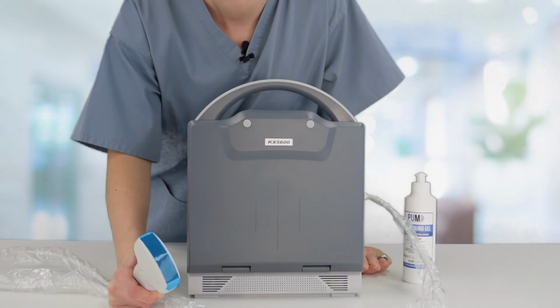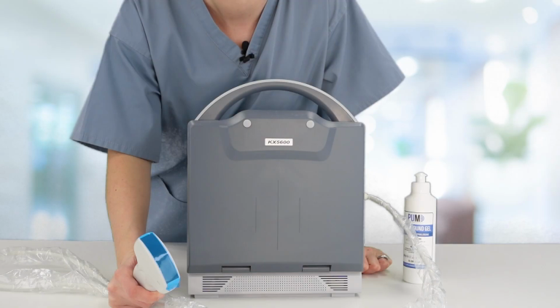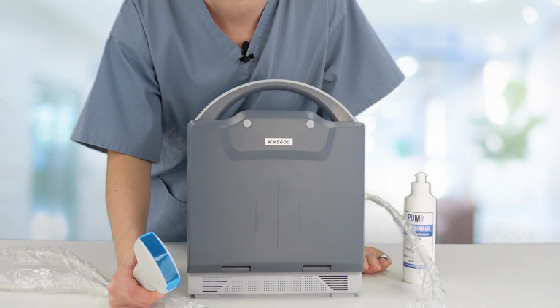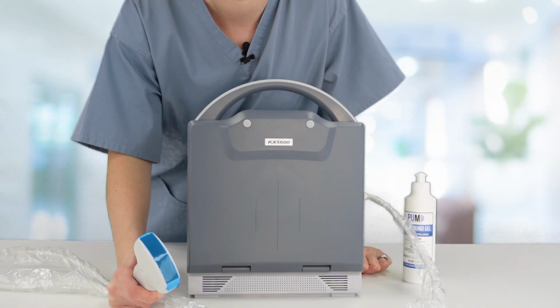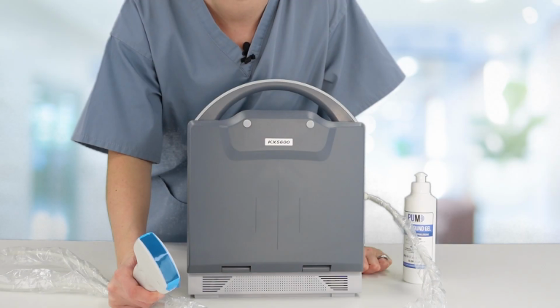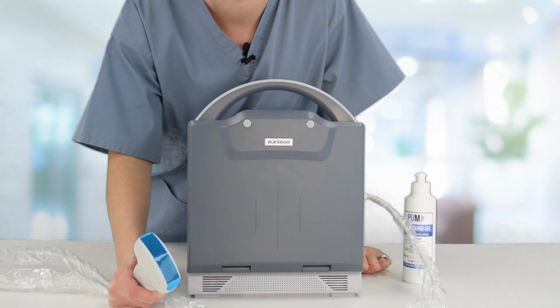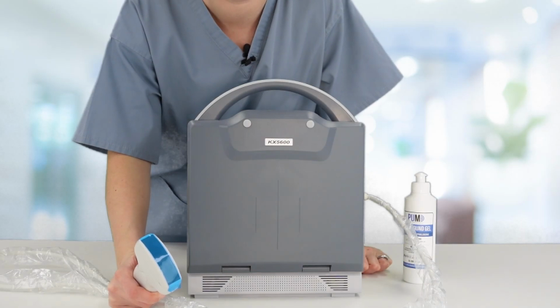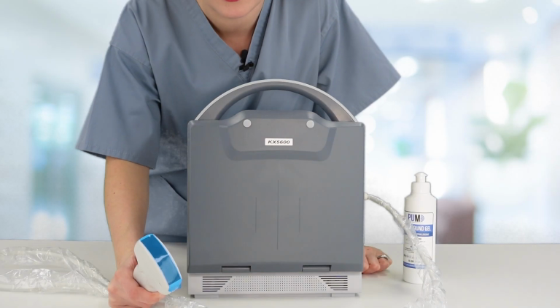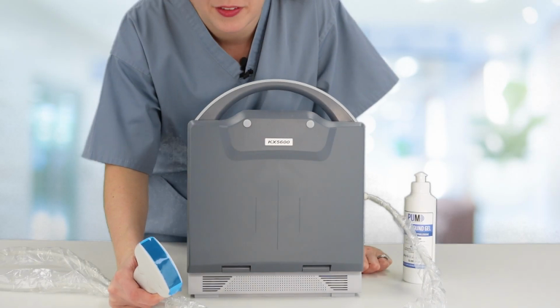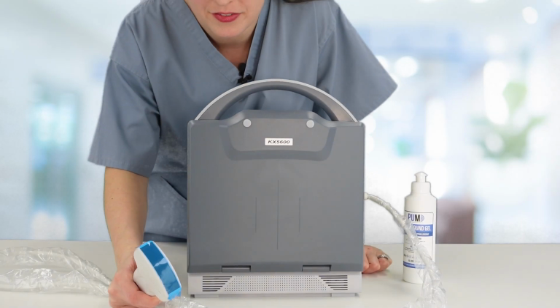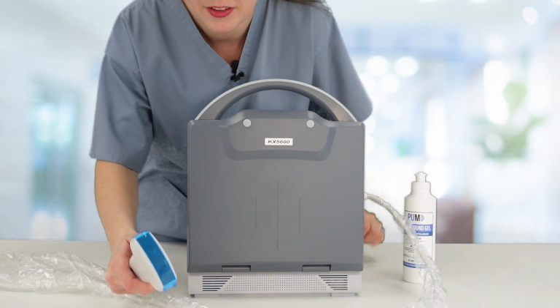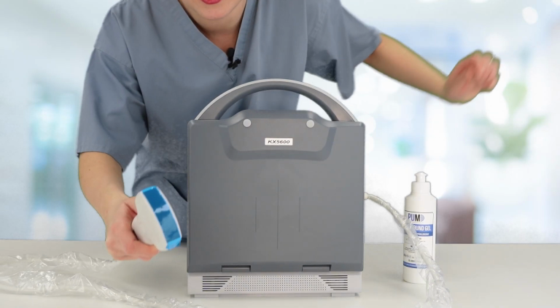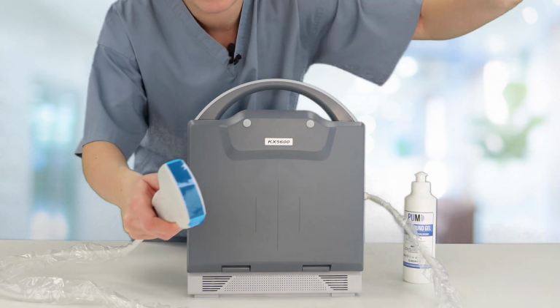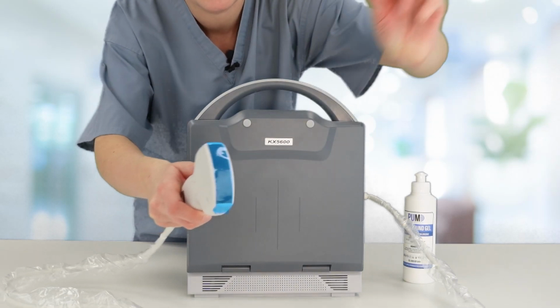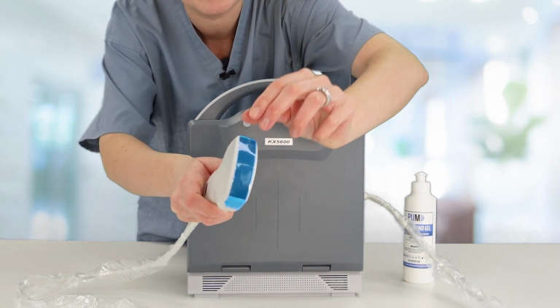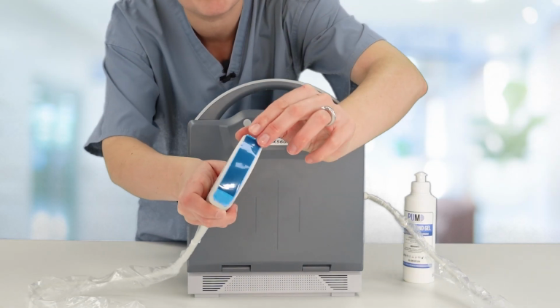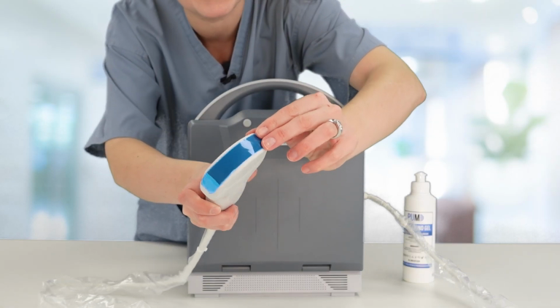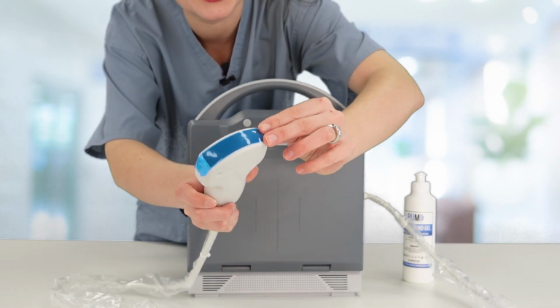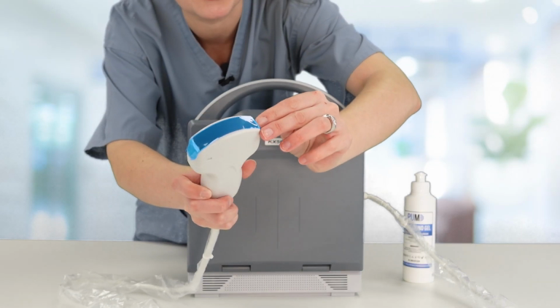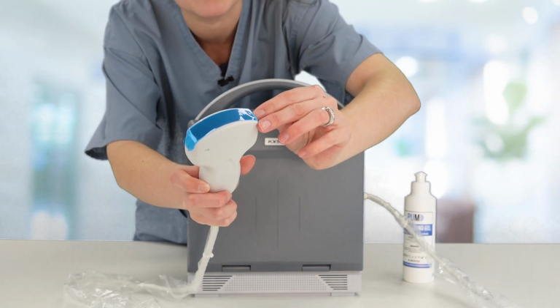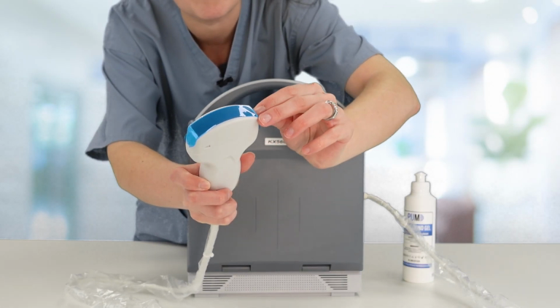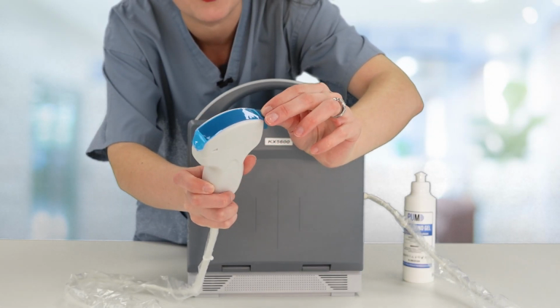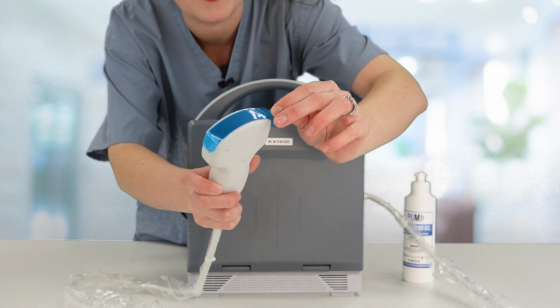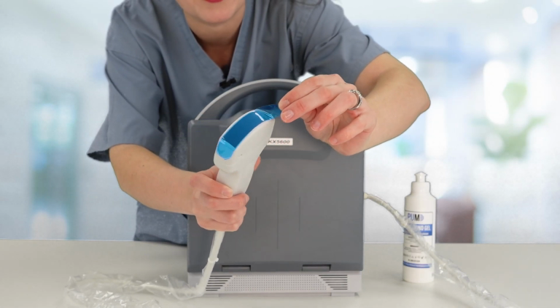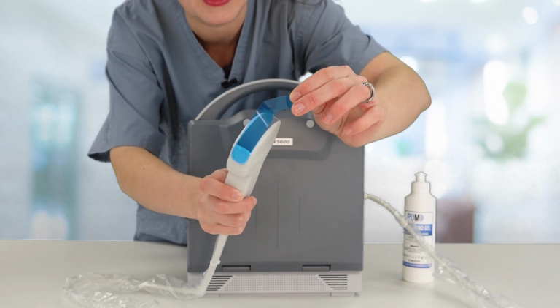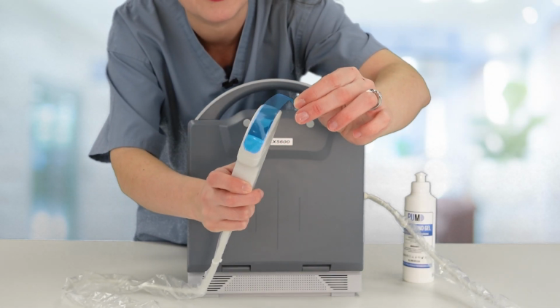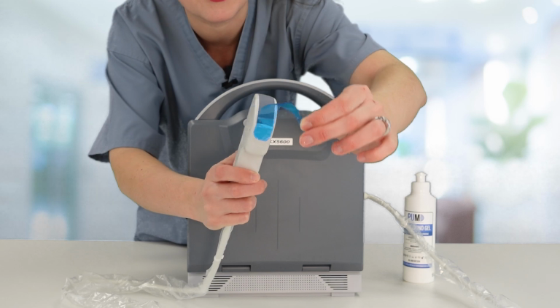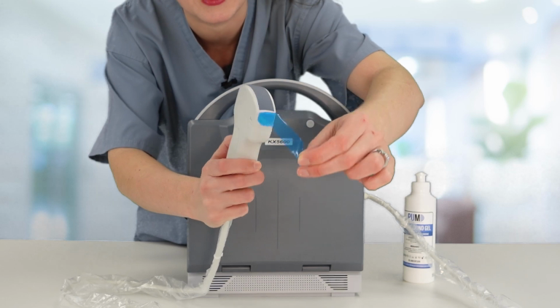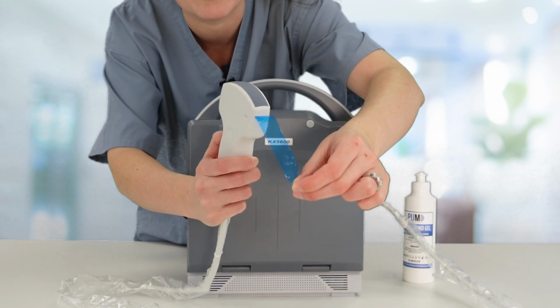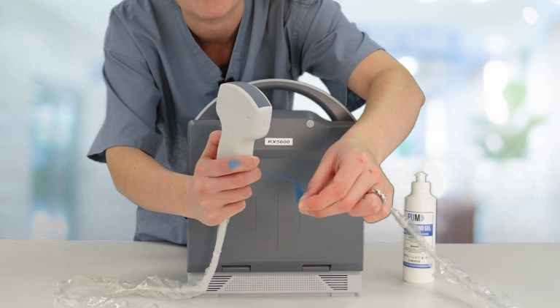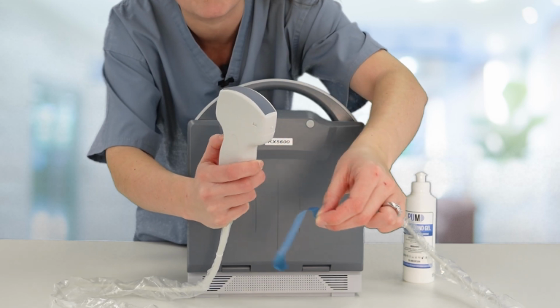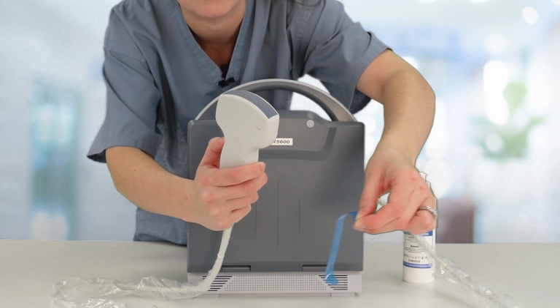If you're using your scanner for the first time, be sure to remove the protective tape from the front.